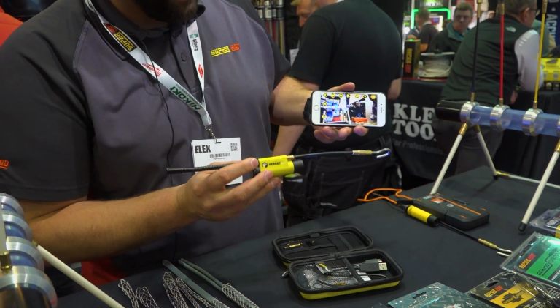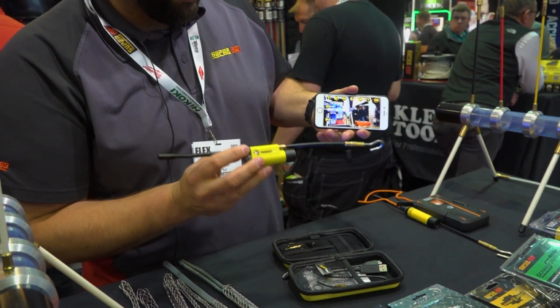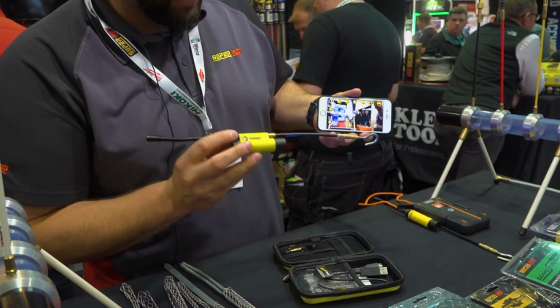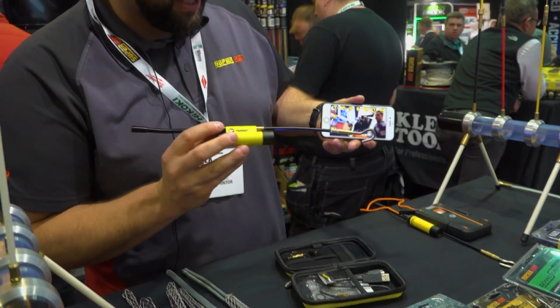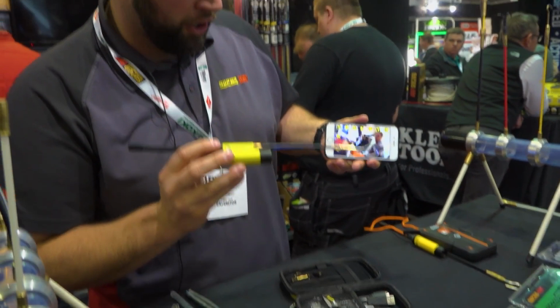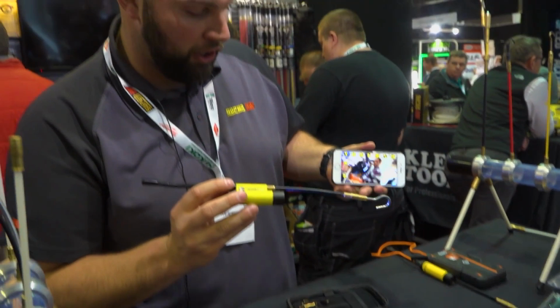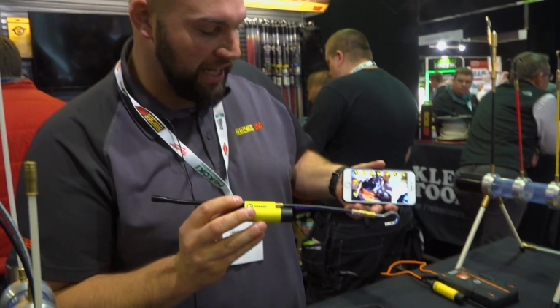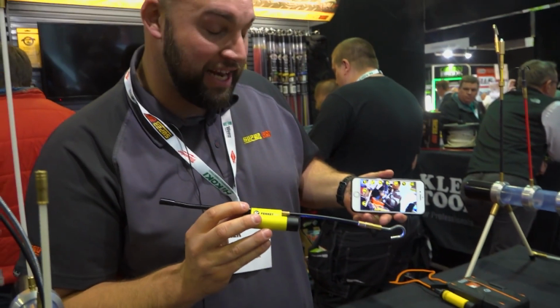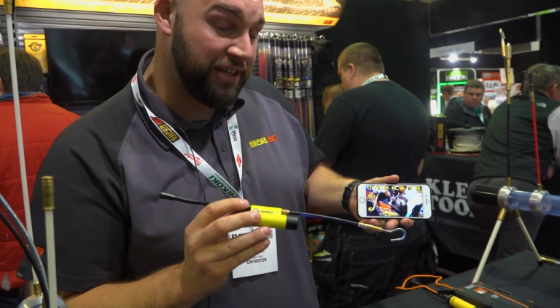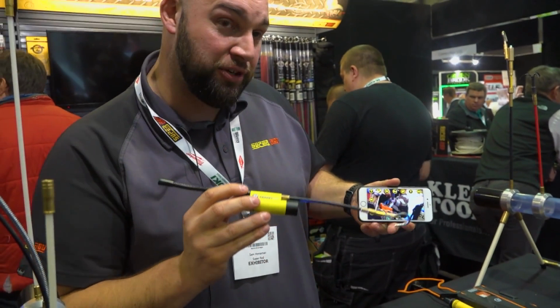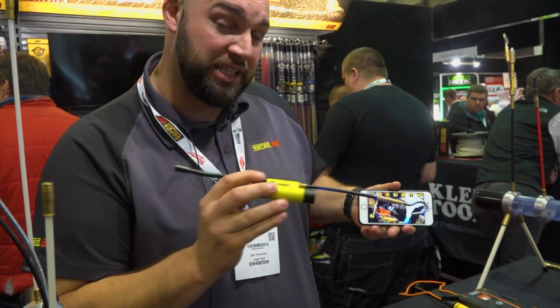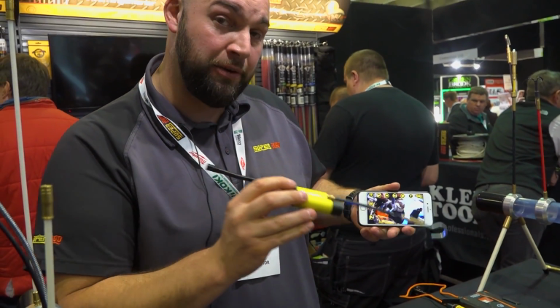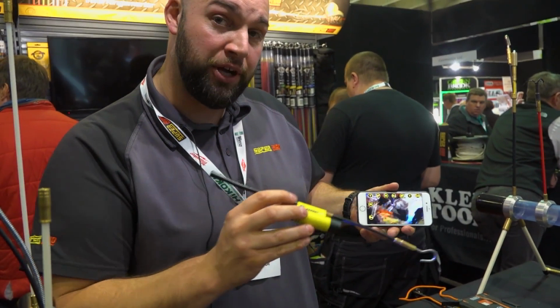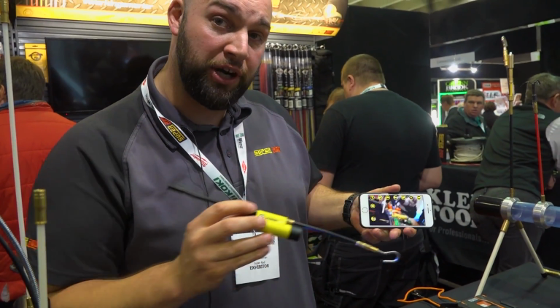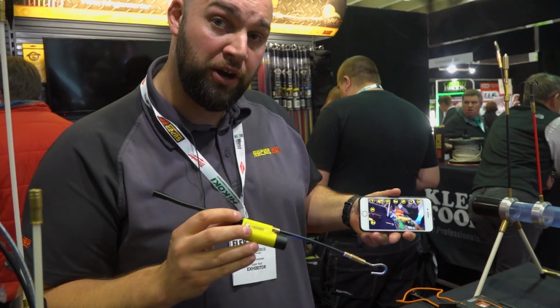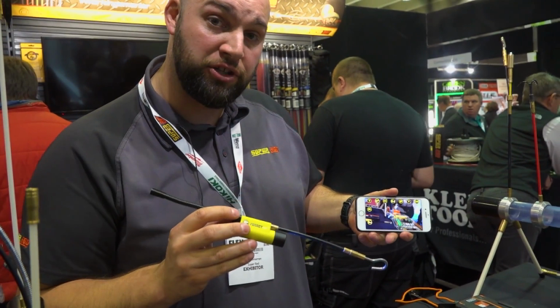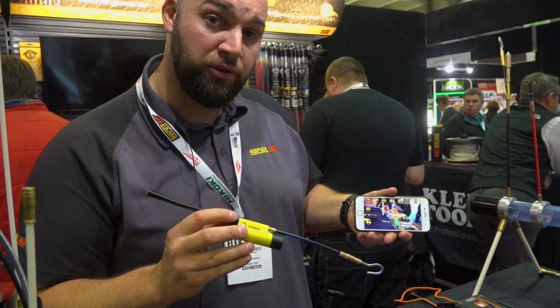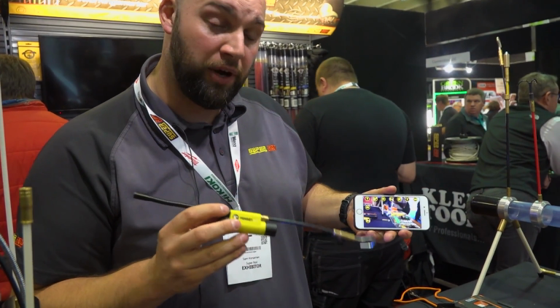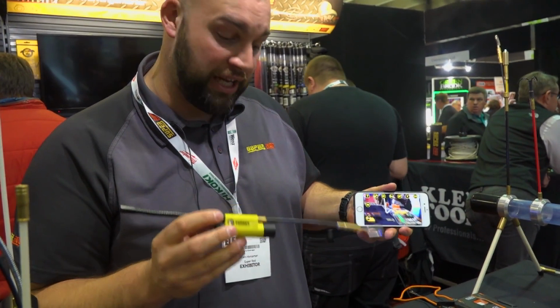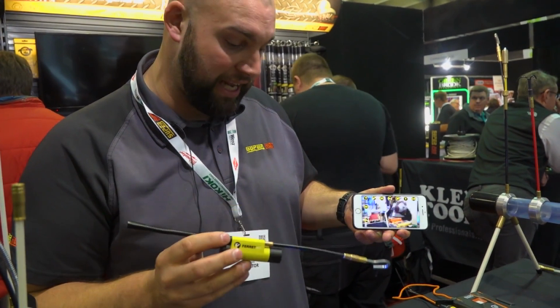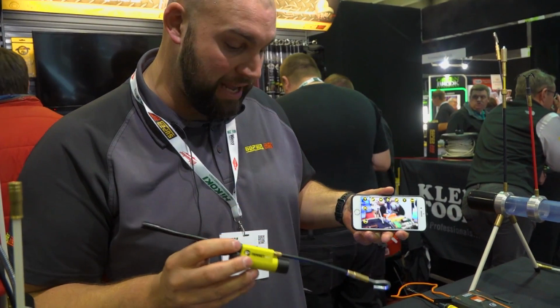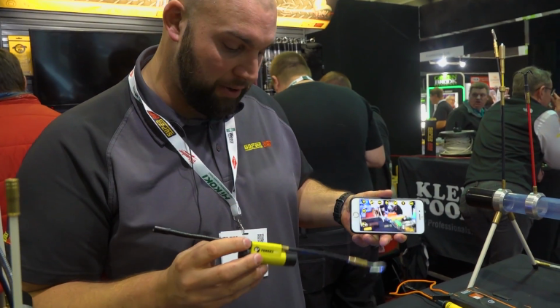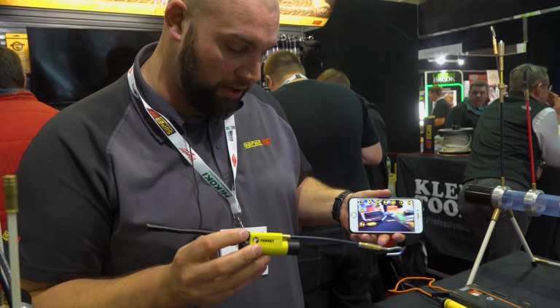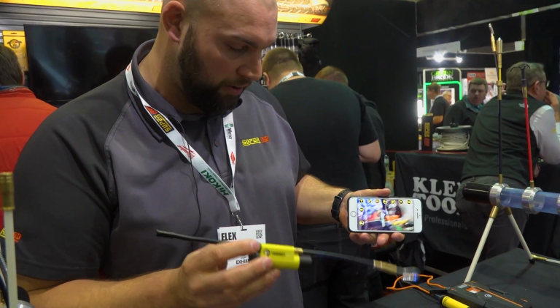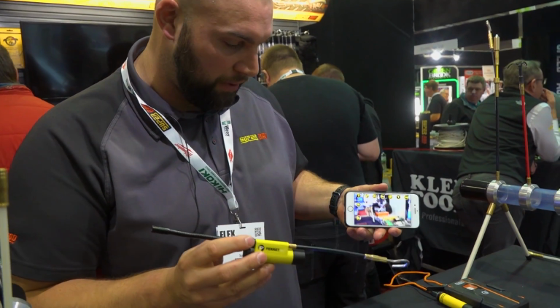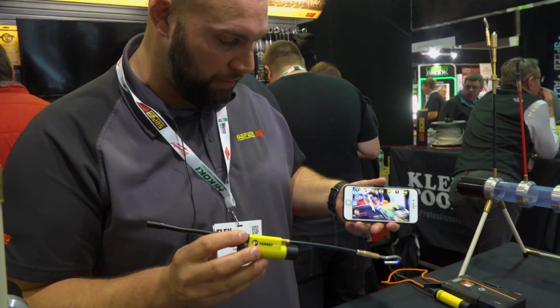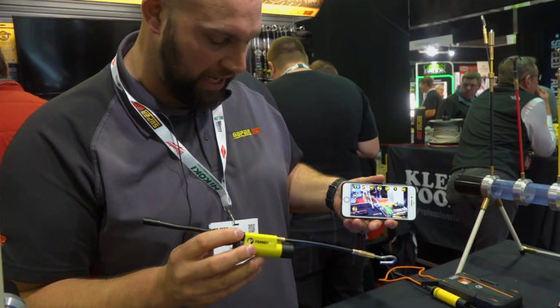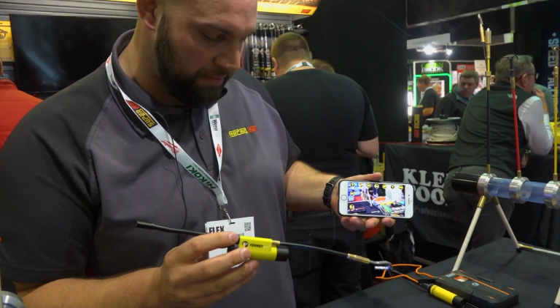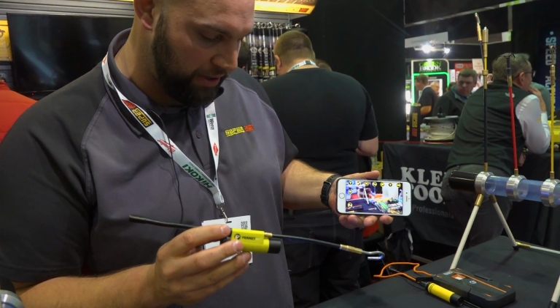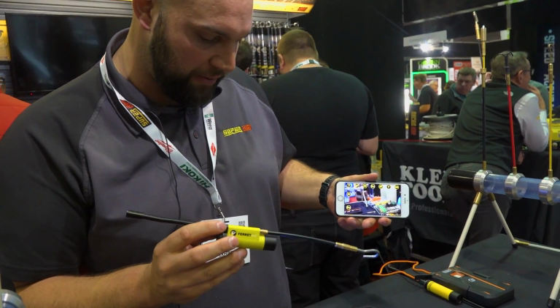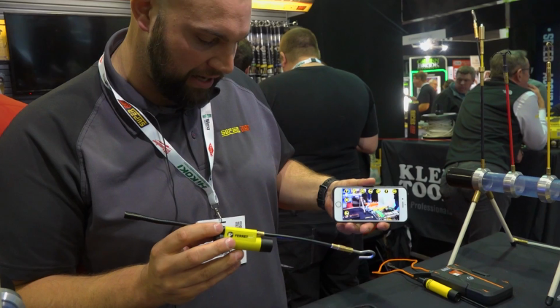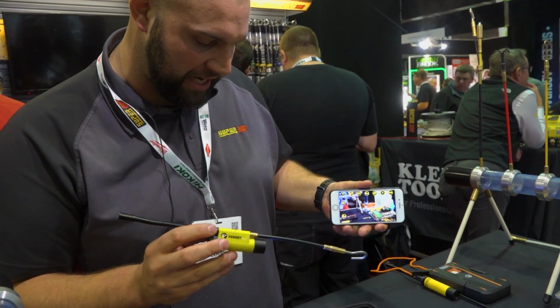Once linked up you can see the hook on the end of it, so you can see what you're hooking on to — what color cable or what cable you need to access.